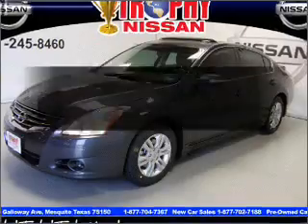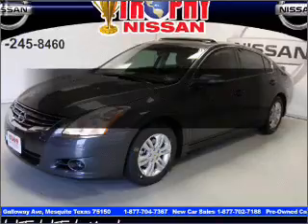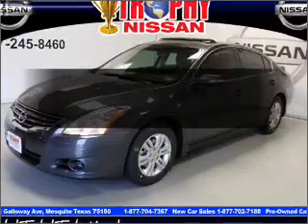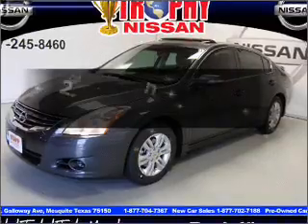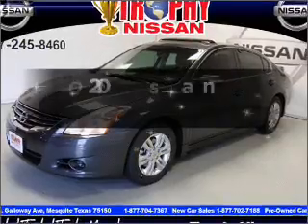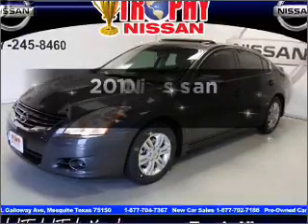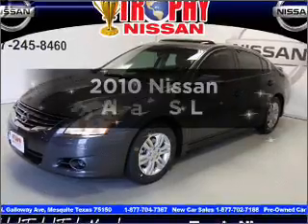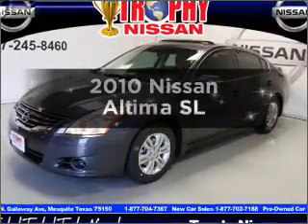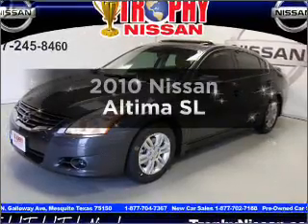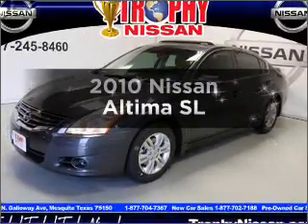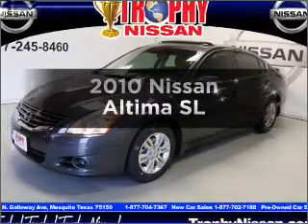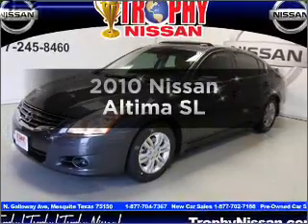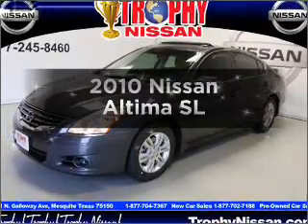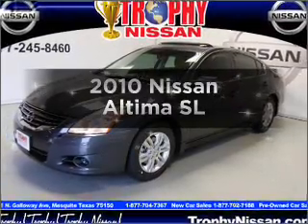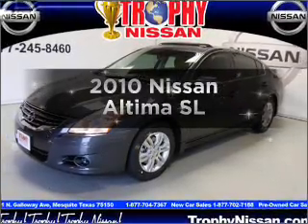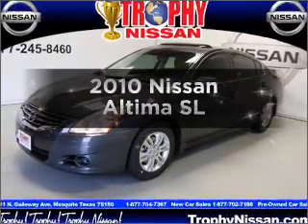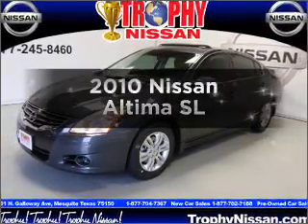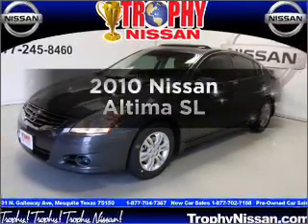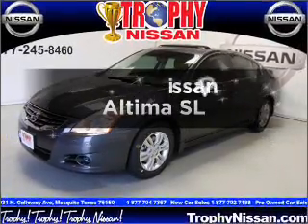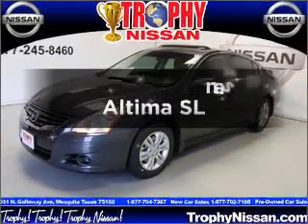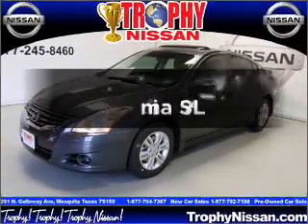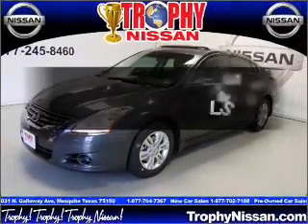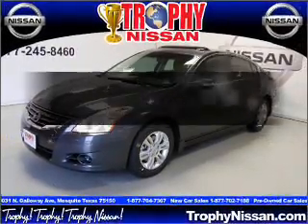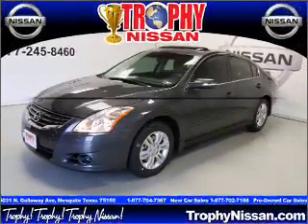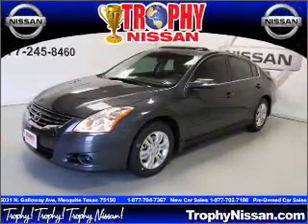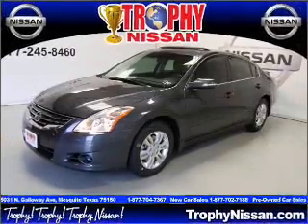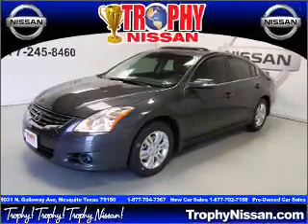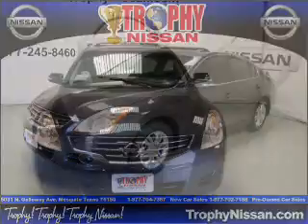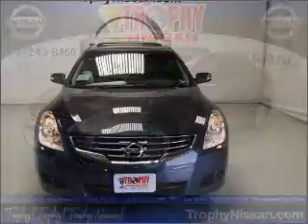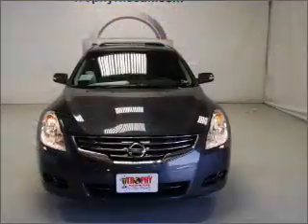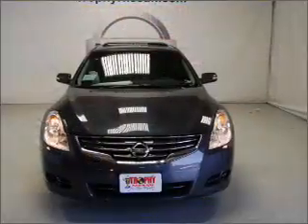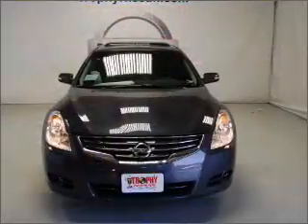Presenting the 2010 Nissan Altima — this is the set of wheels you've been looking for.